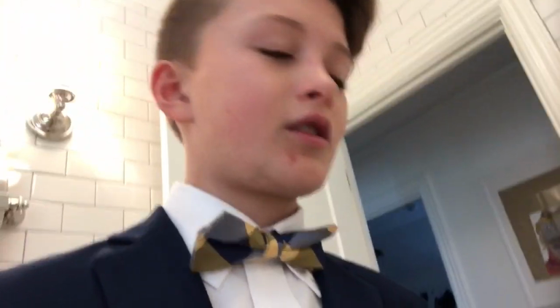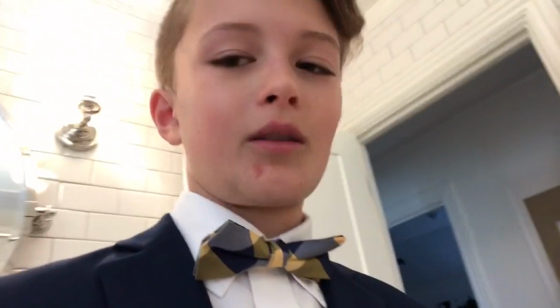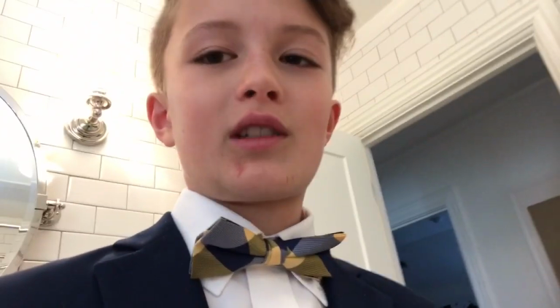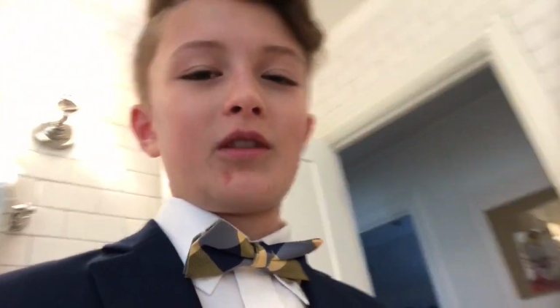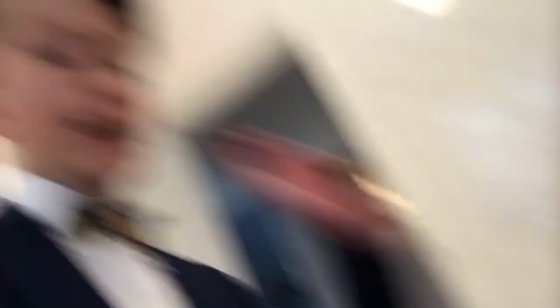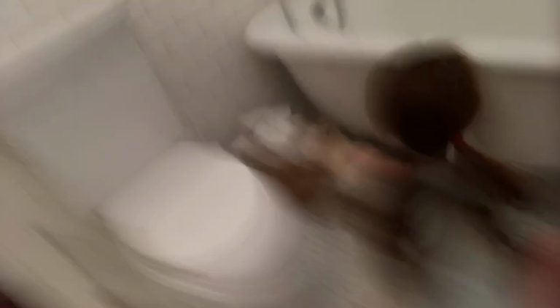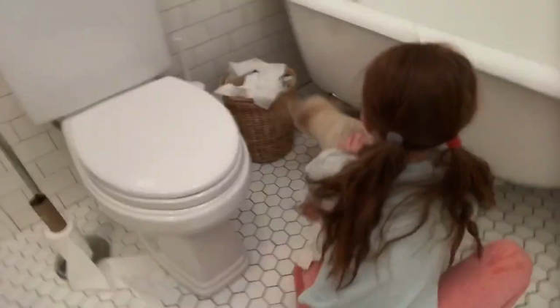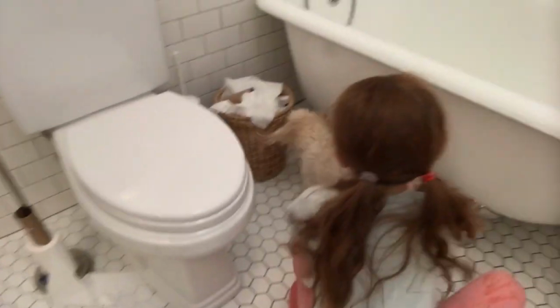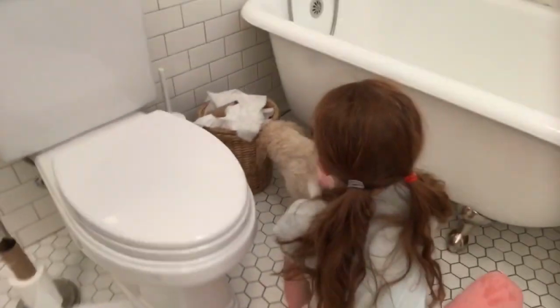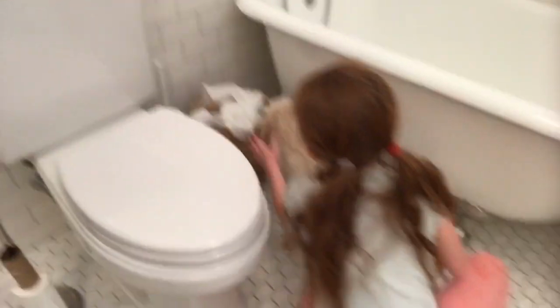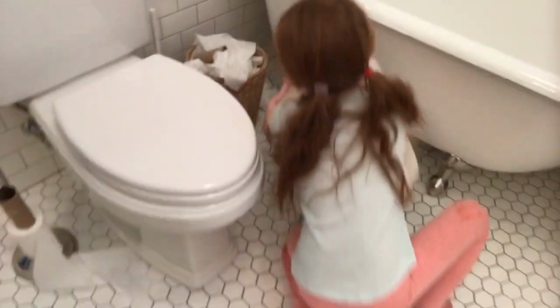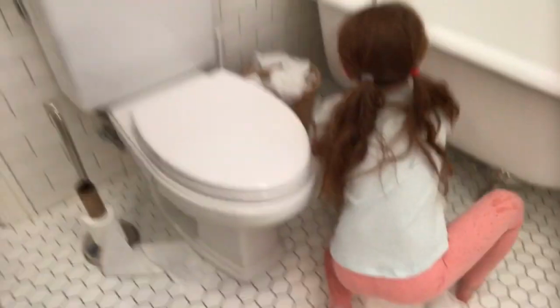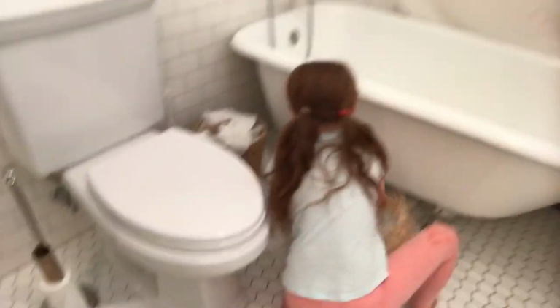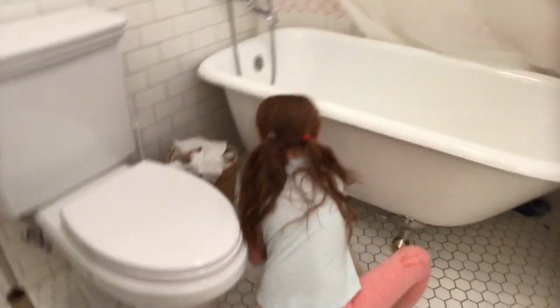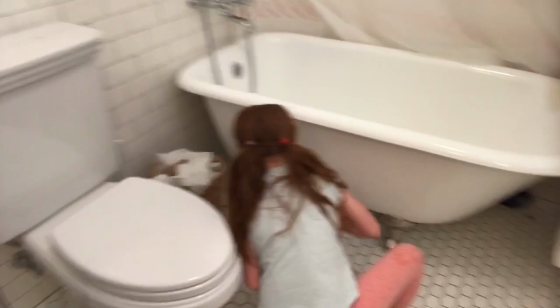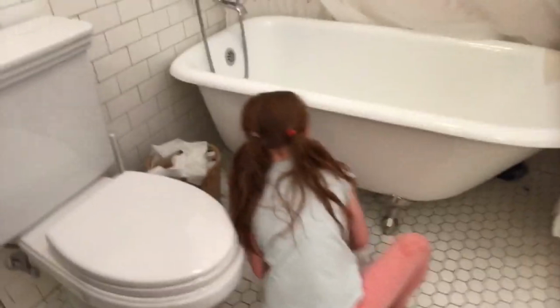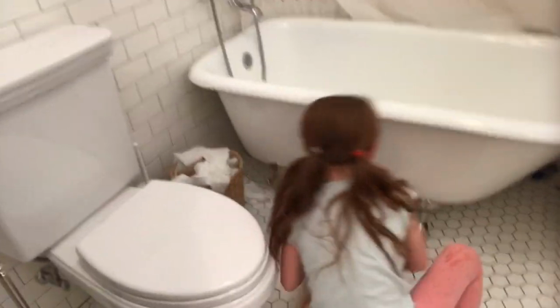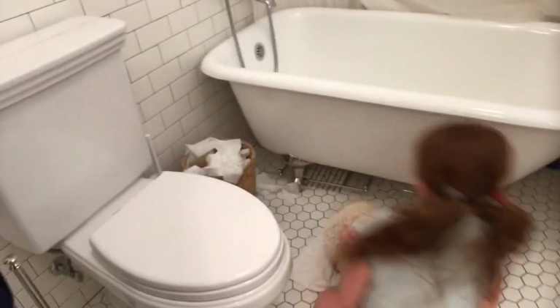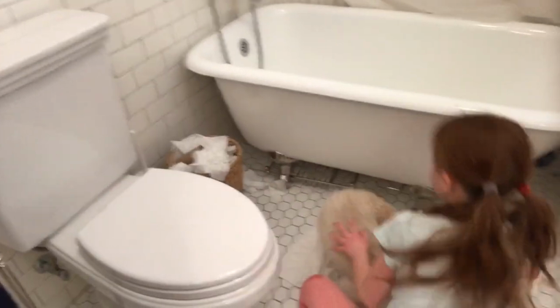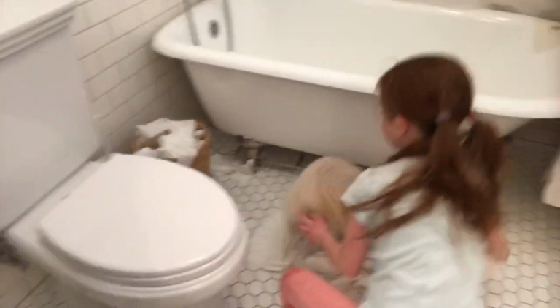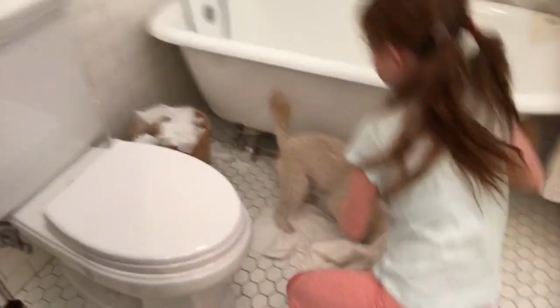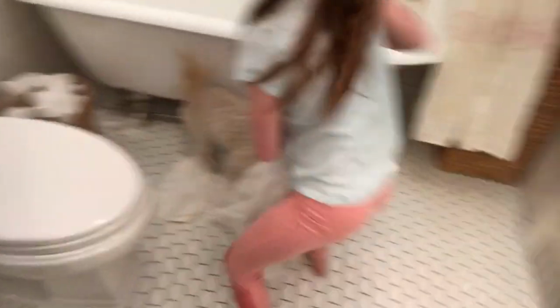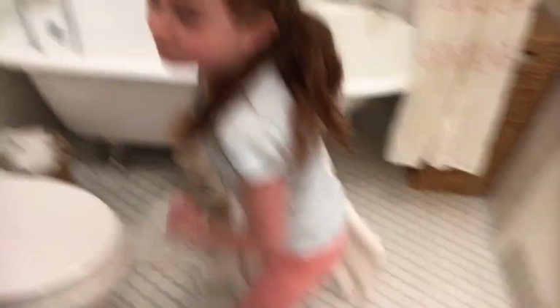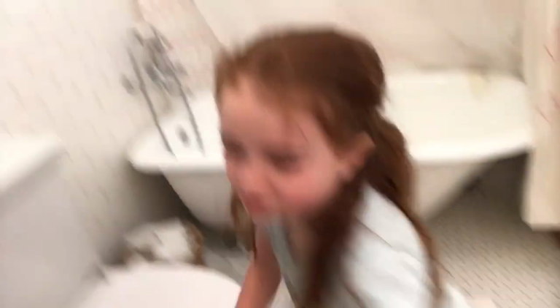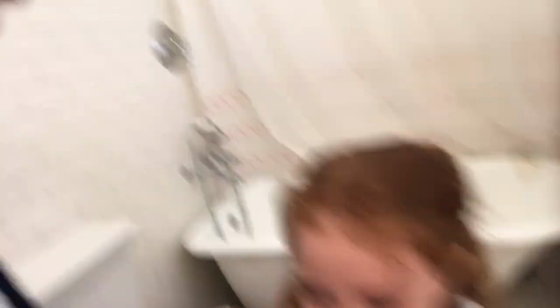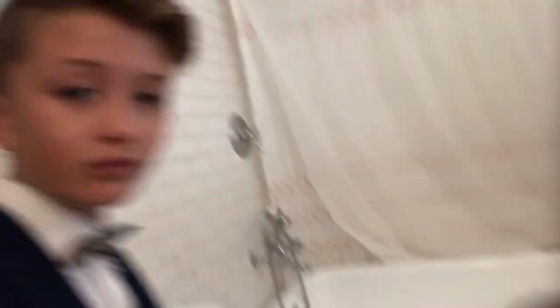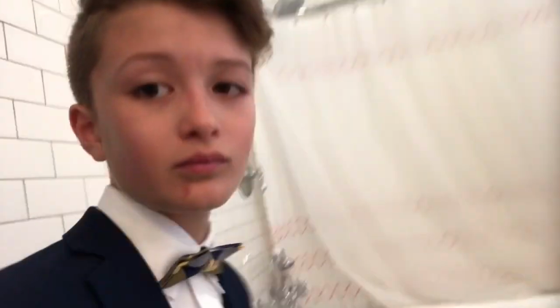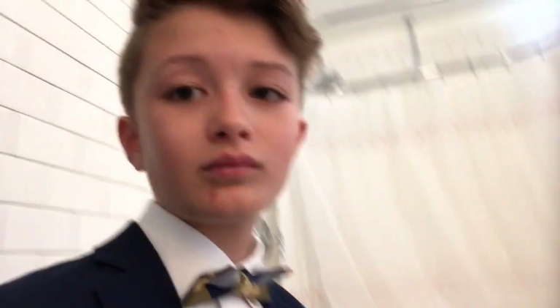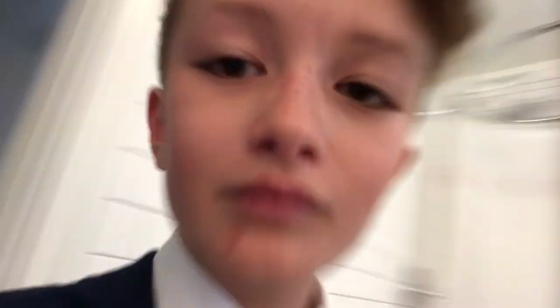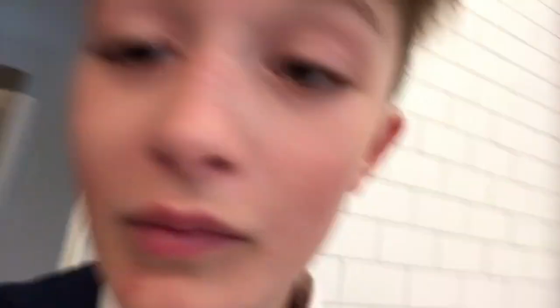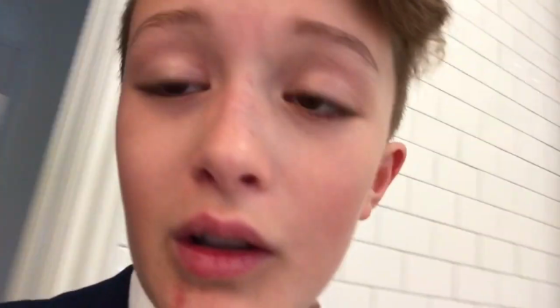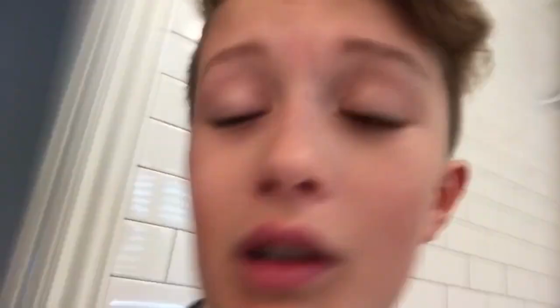She's almost done with the towel. Okay, I think we're done with the towel, so we have to close the door and make sure she doesn't get out.